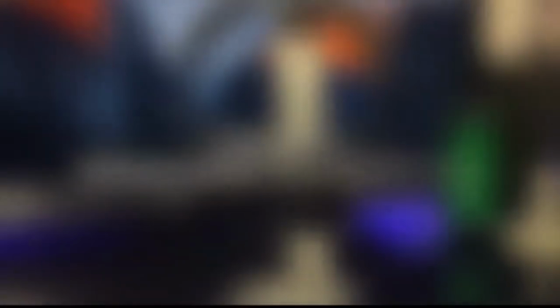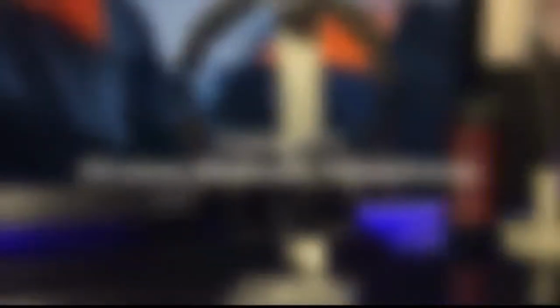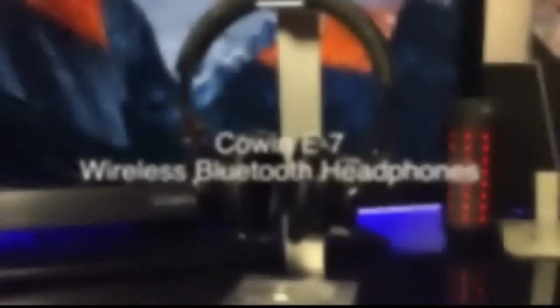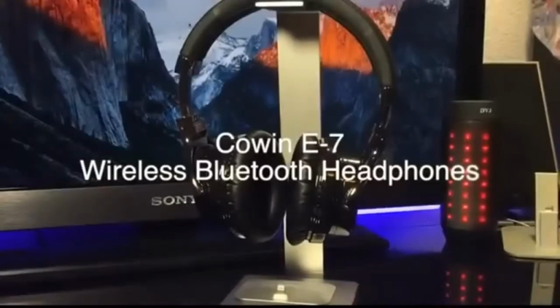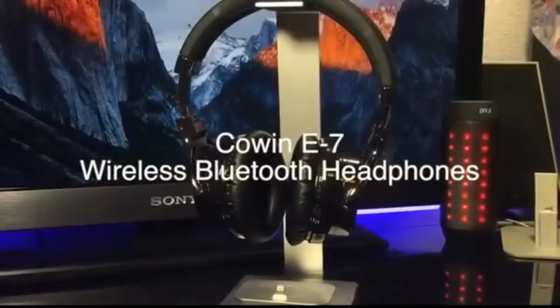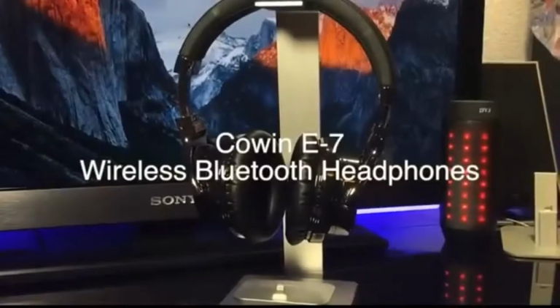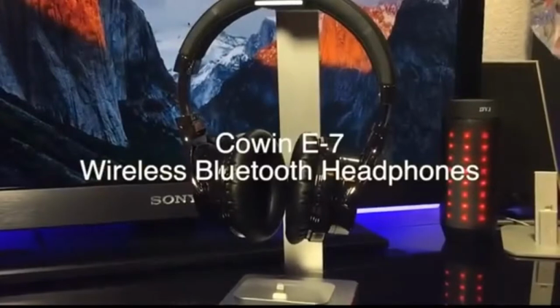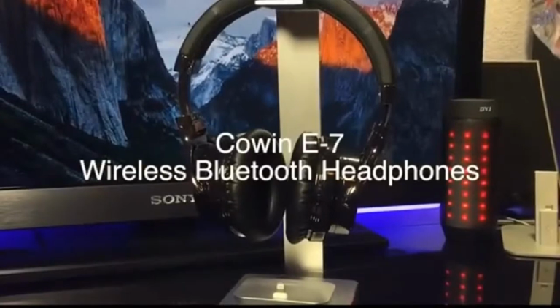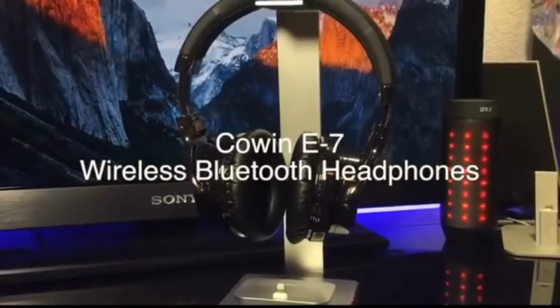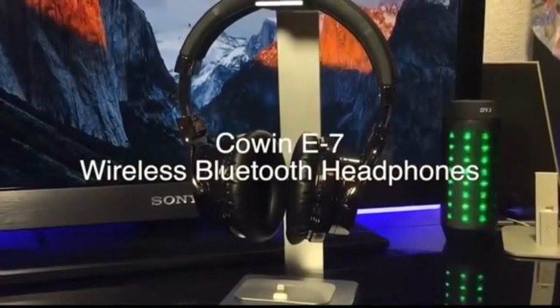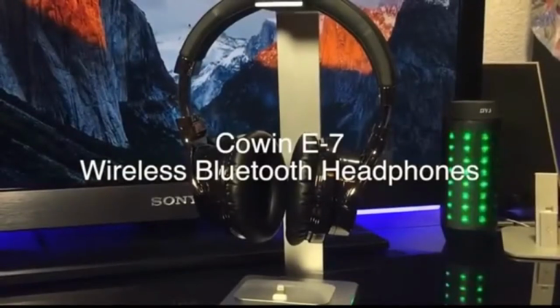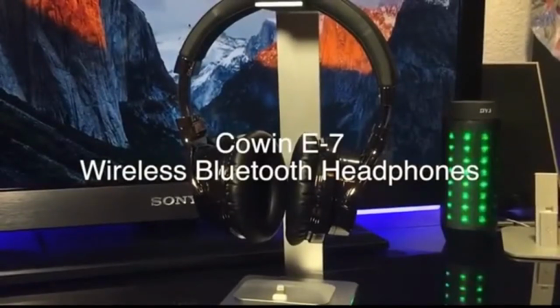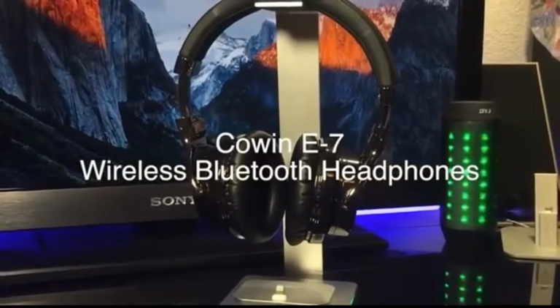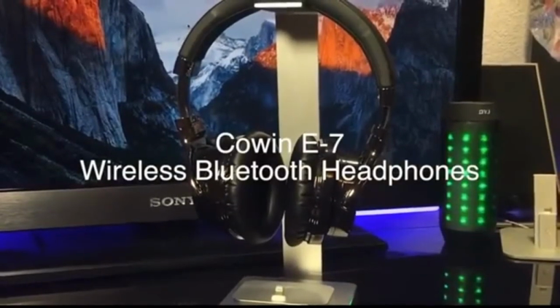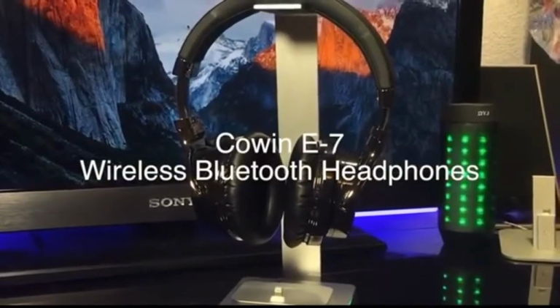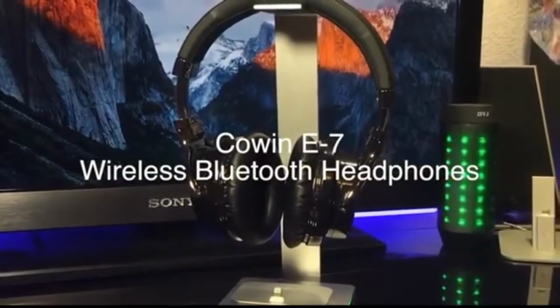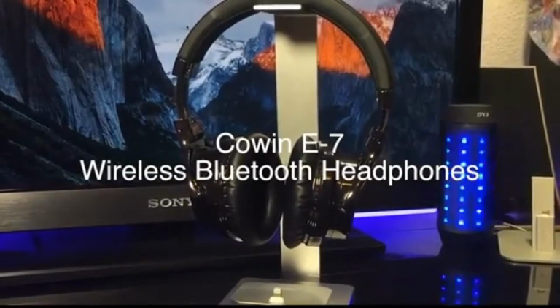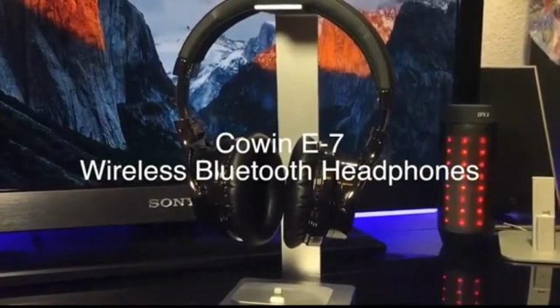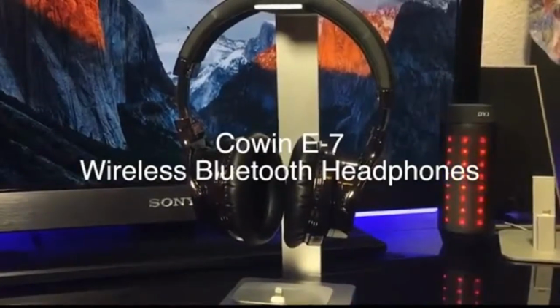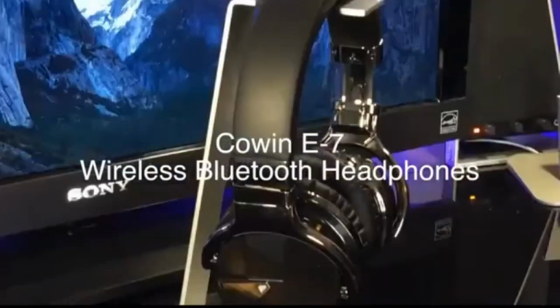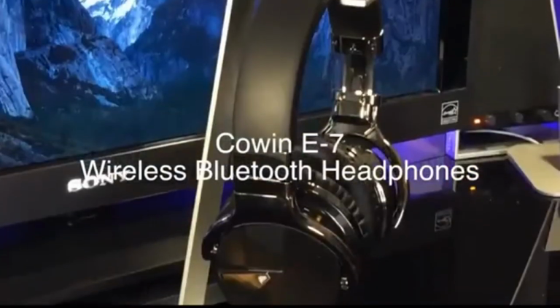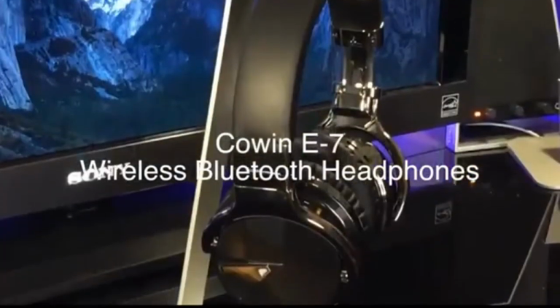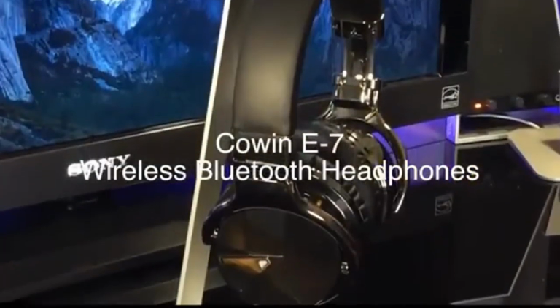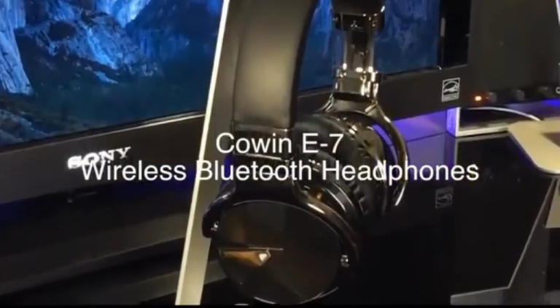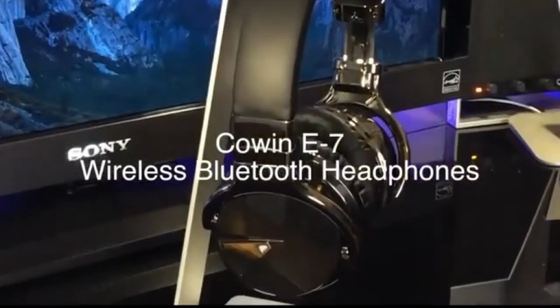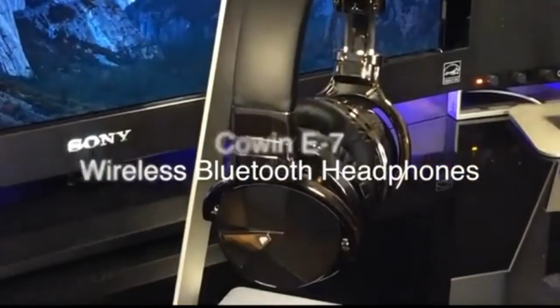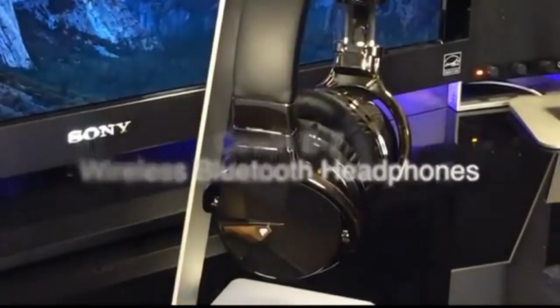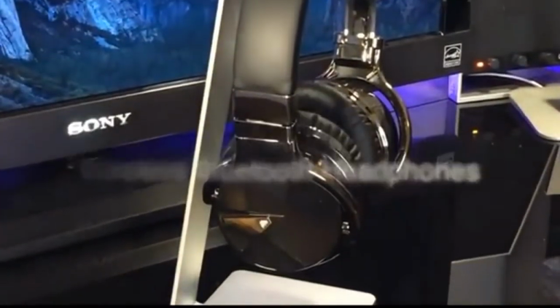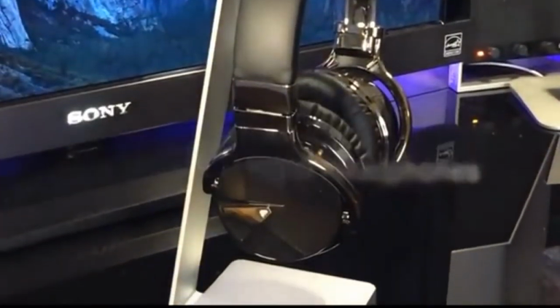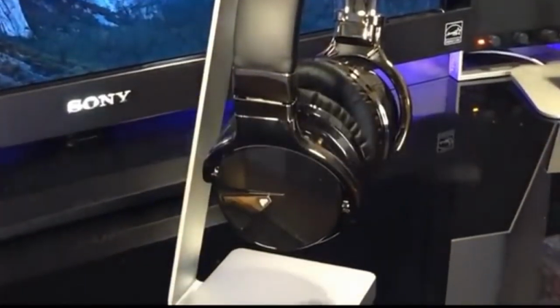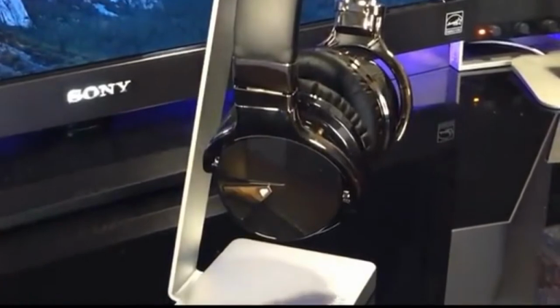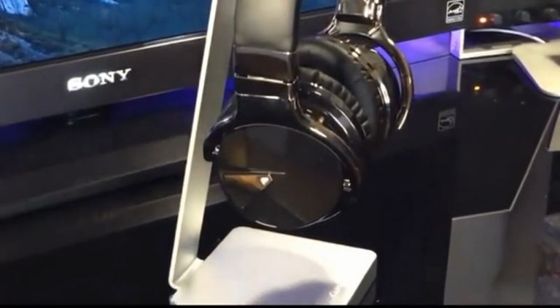Hey guys, Swift Tech here with a quick review of the Cohen E7 wireless Bluetooth headphones with active noise cancelling.